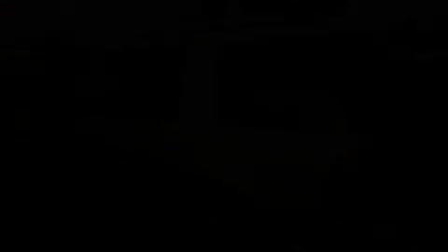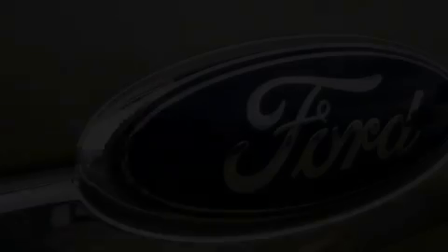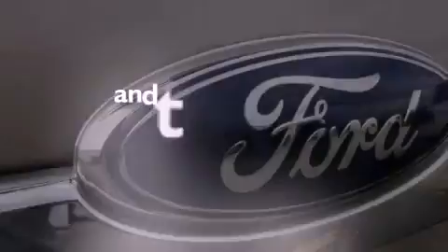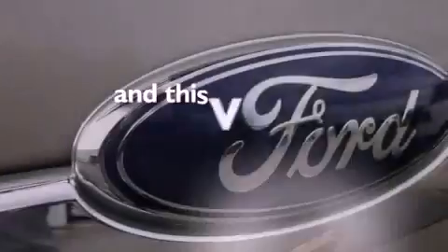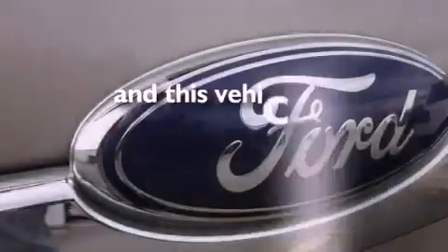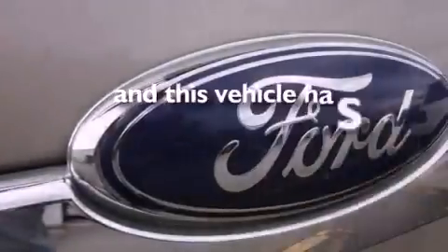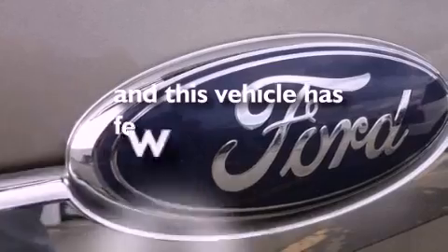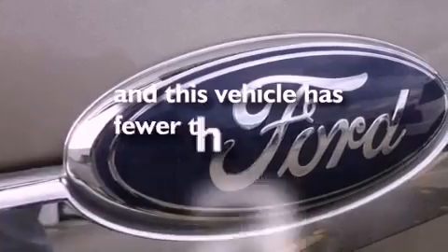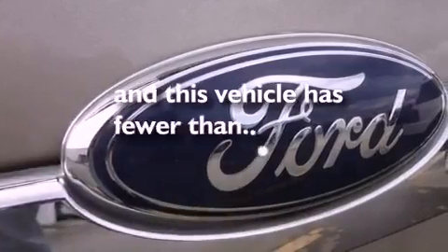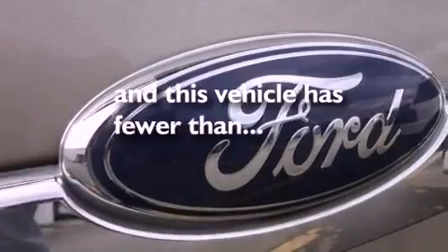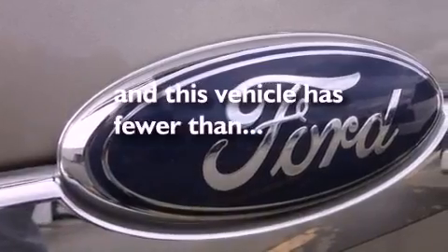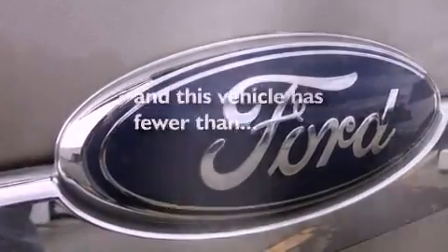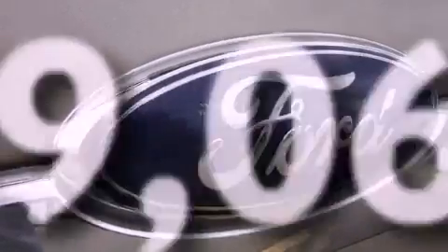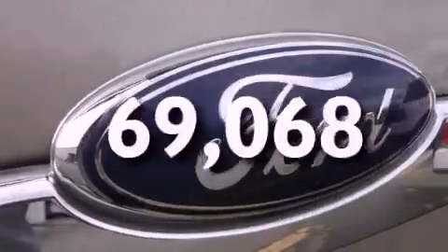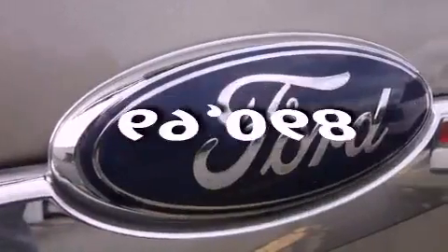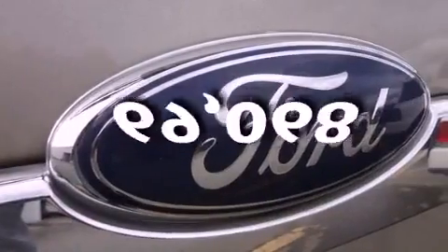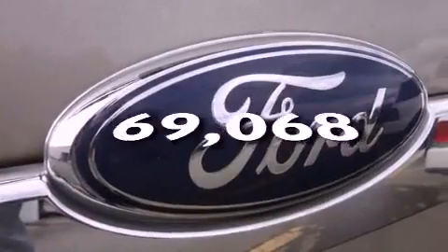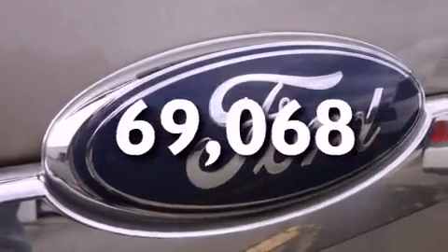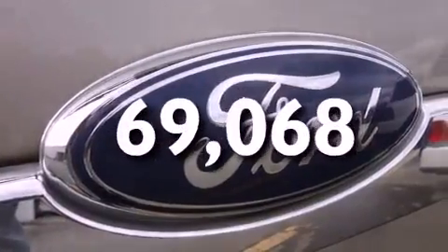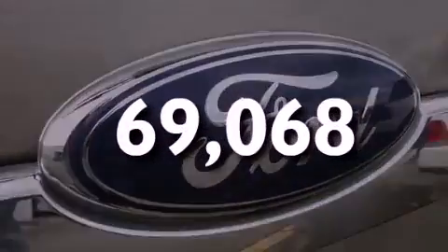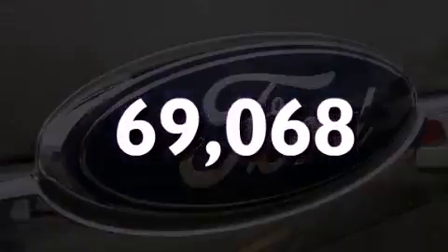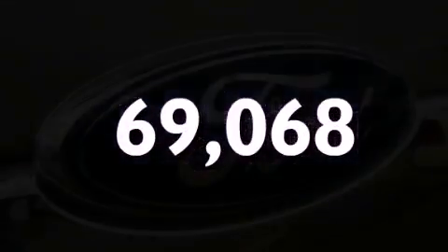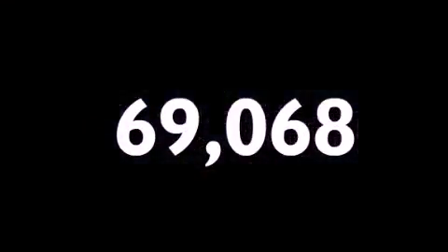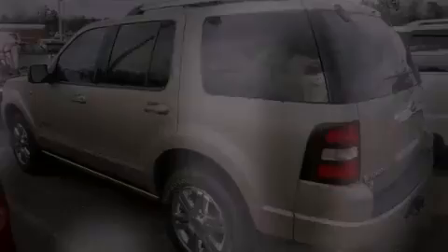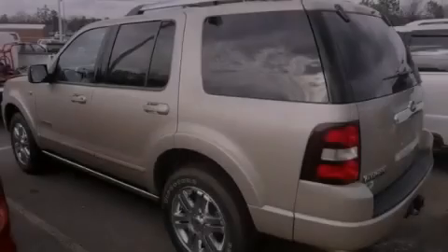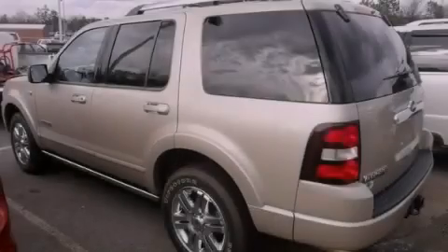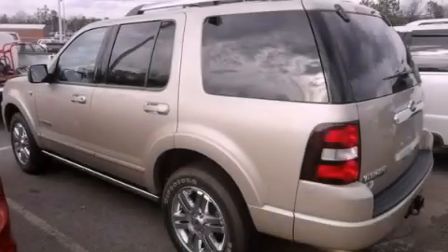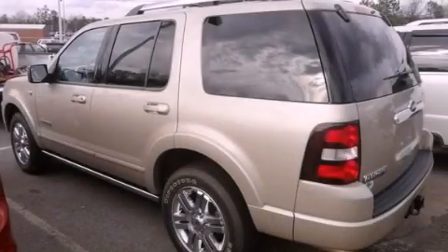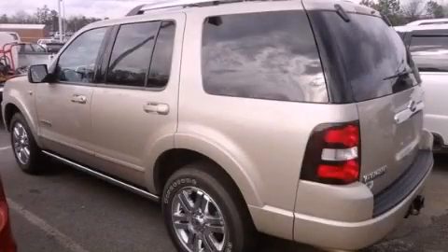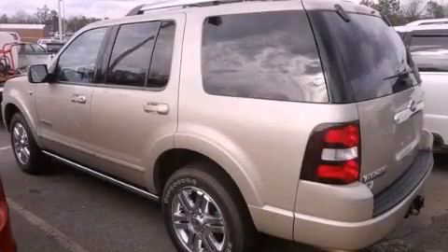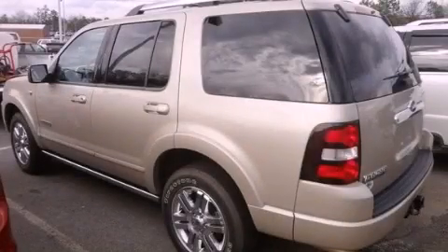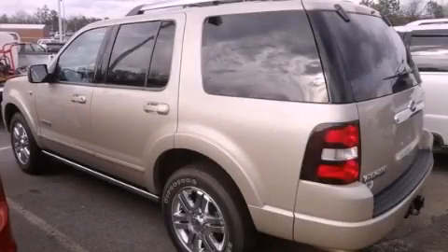This vehicle has less than 71,000 miles. Contact us today to arrange your test drive.